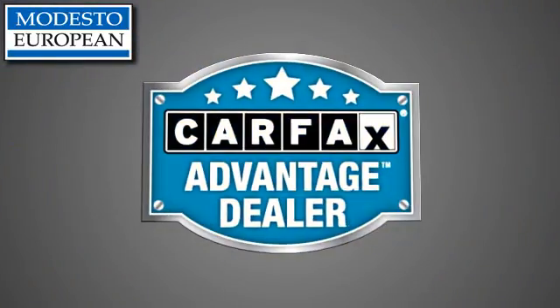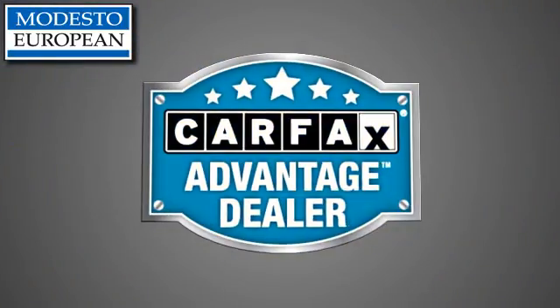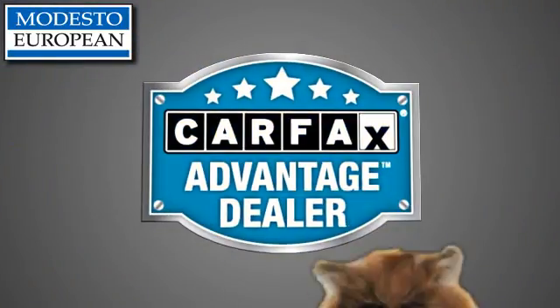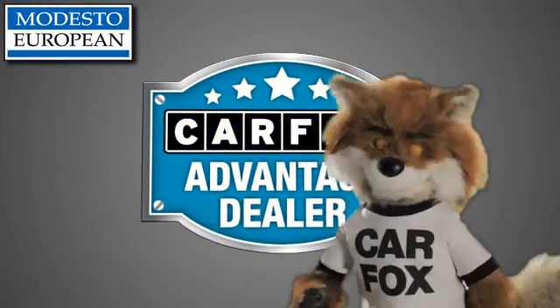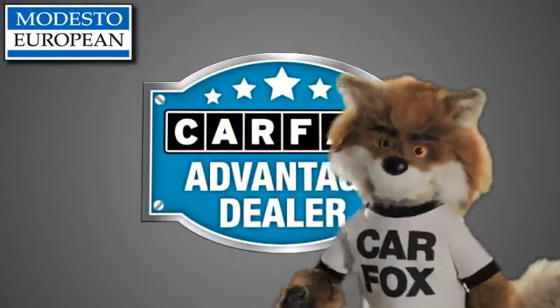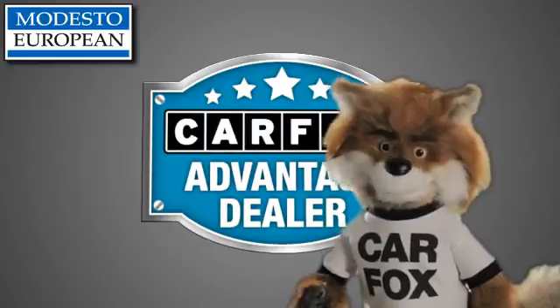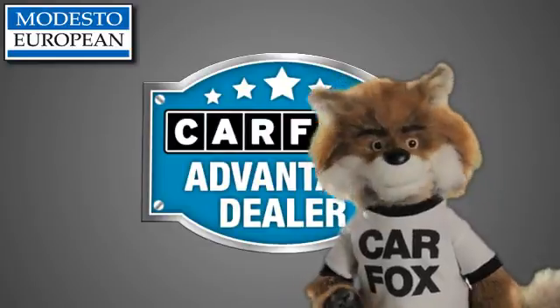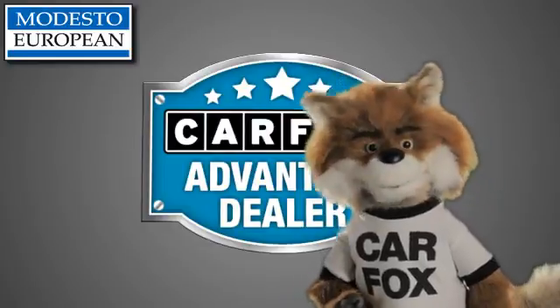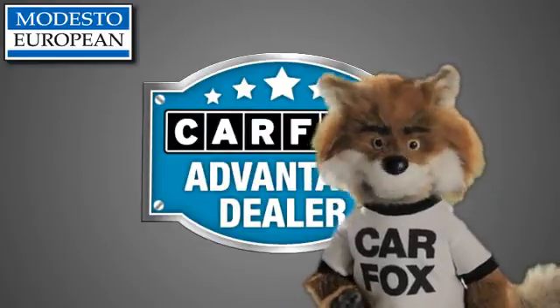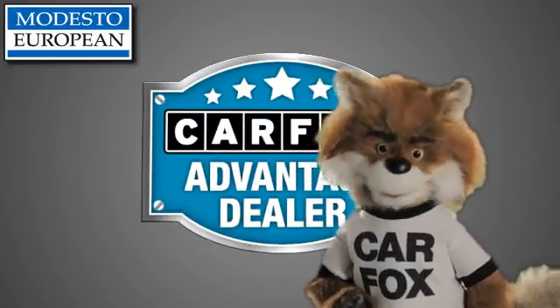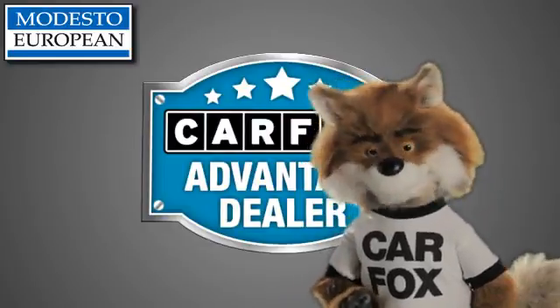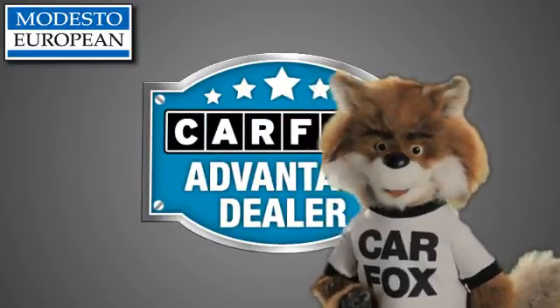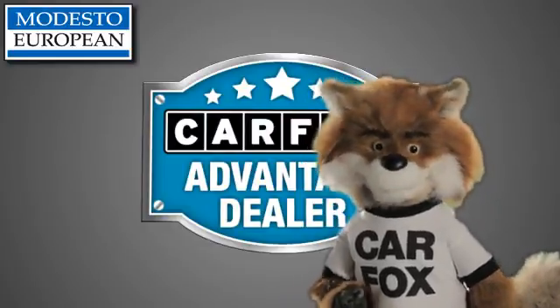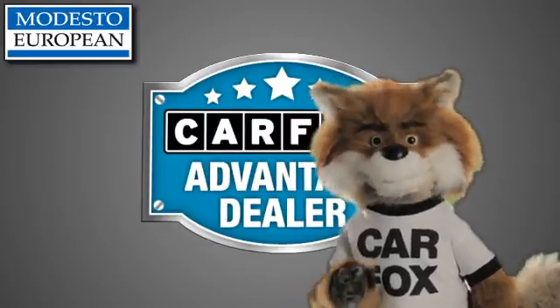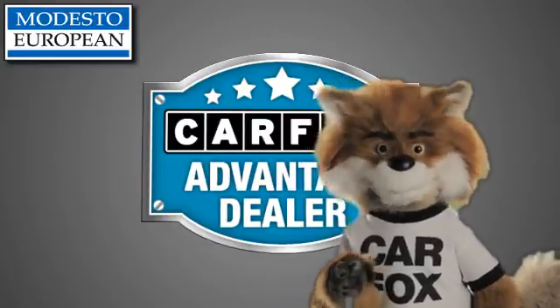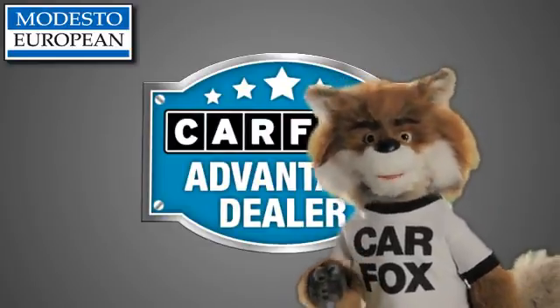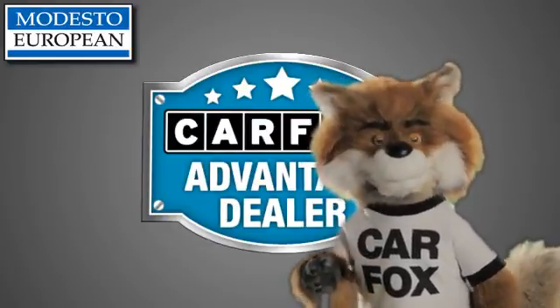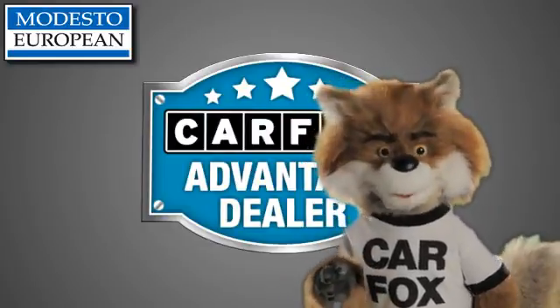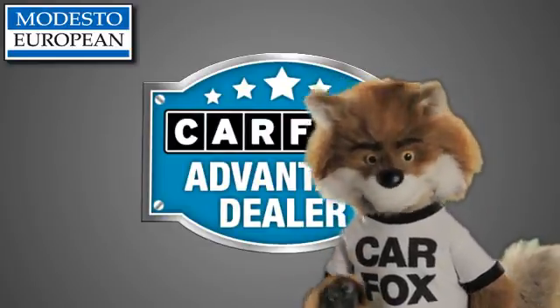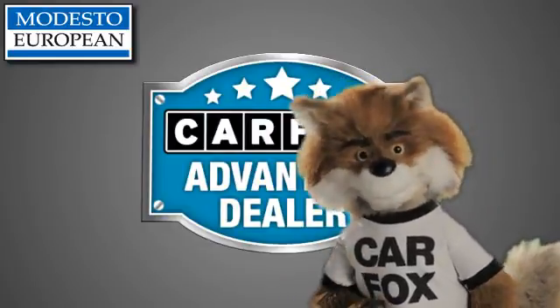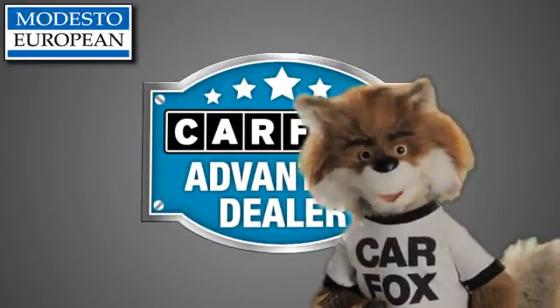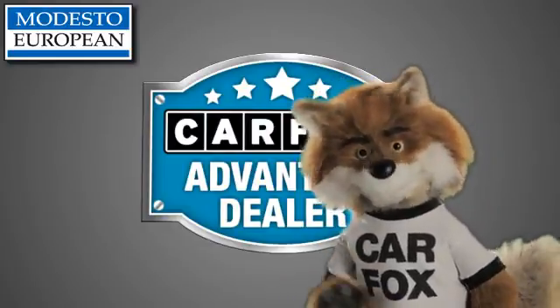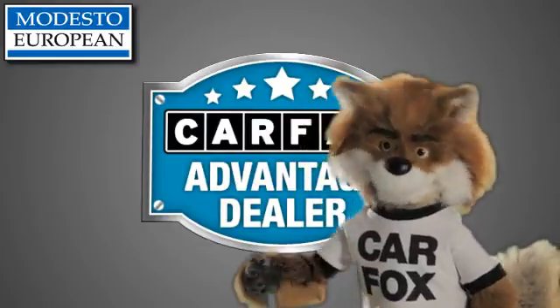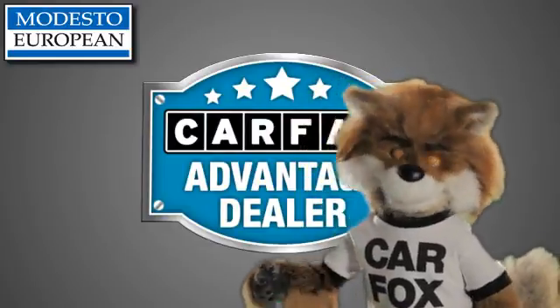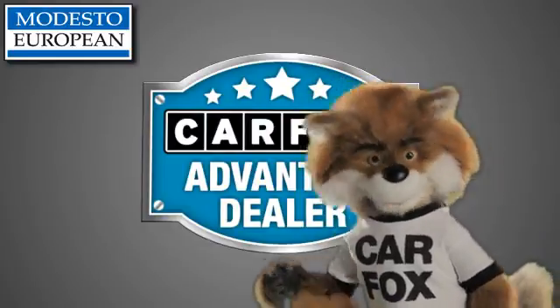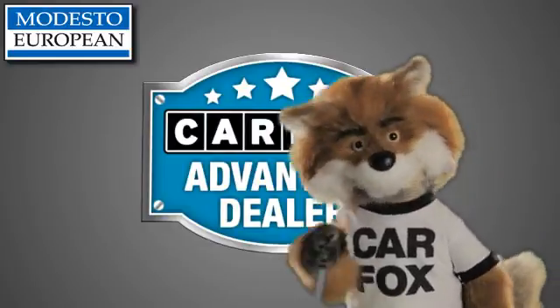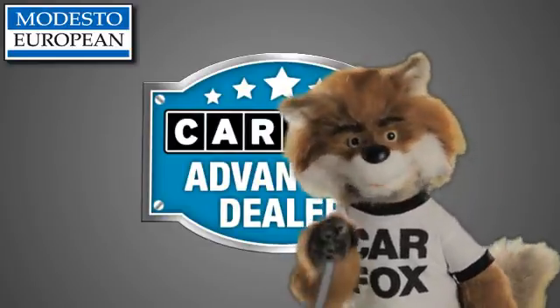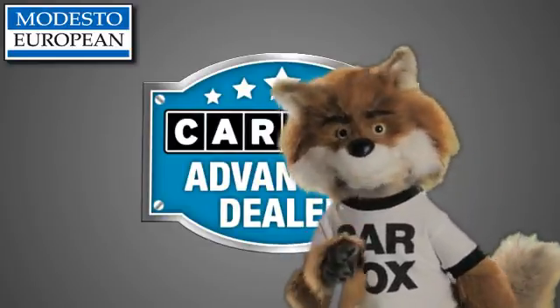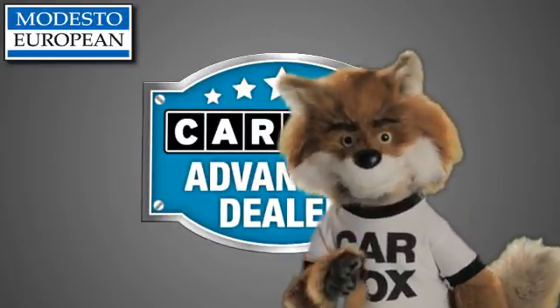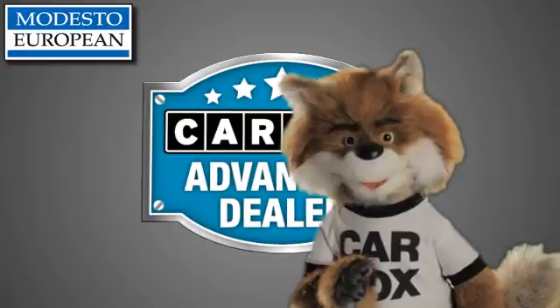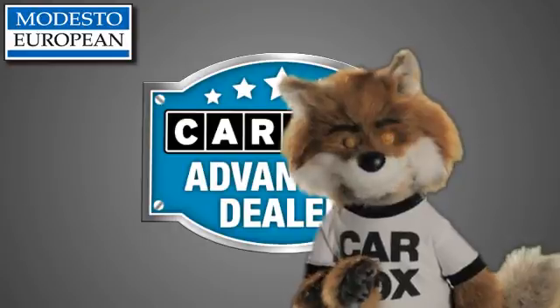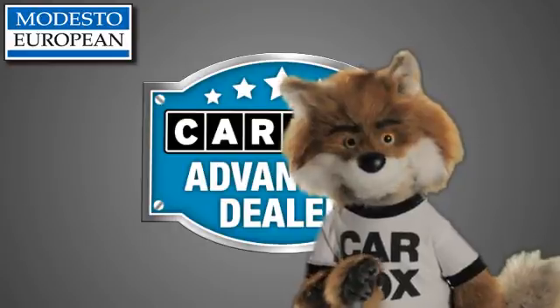Just say, show me the Carfax at Modesto European — a Carfax Advantage dealer.